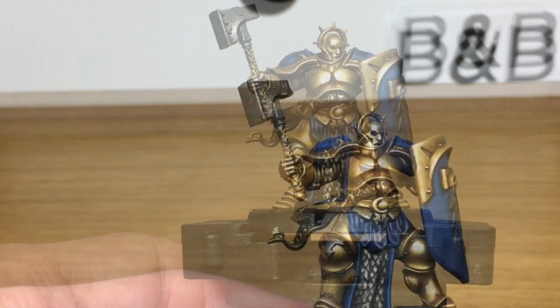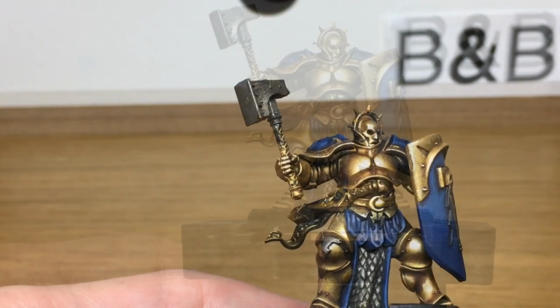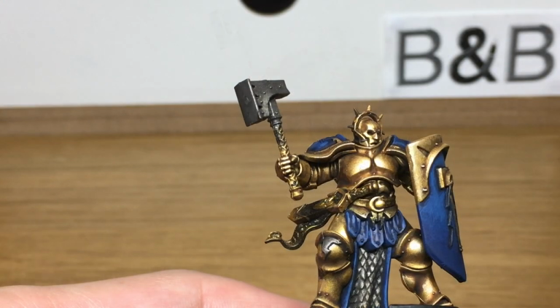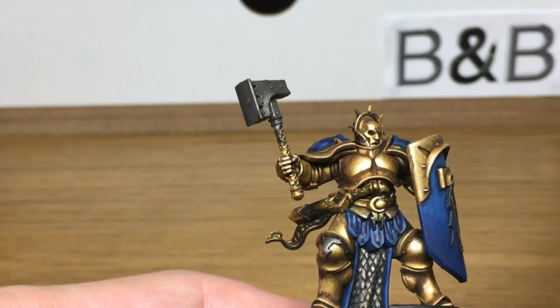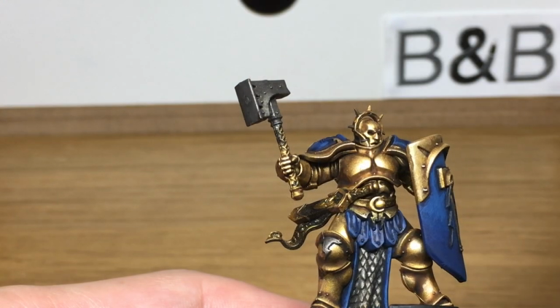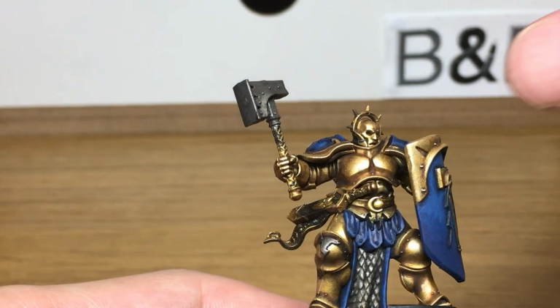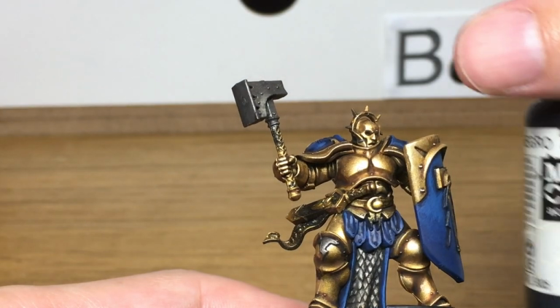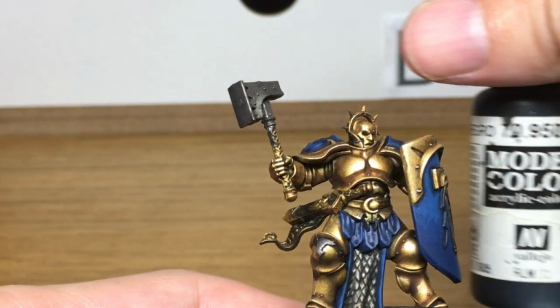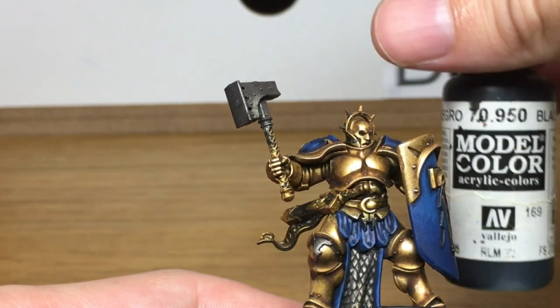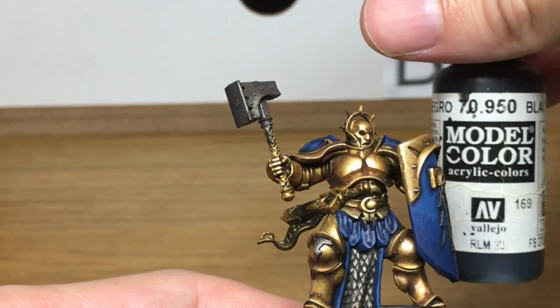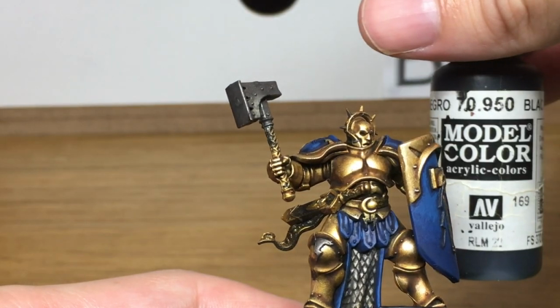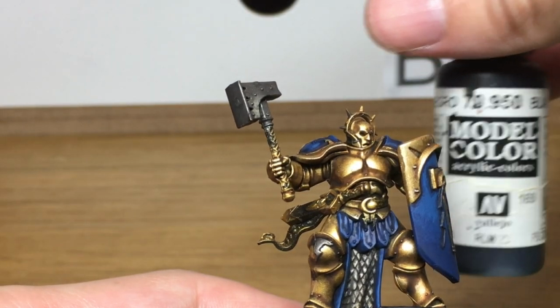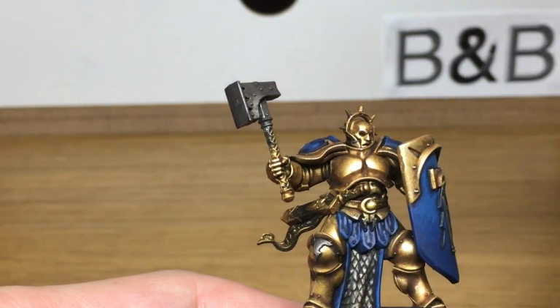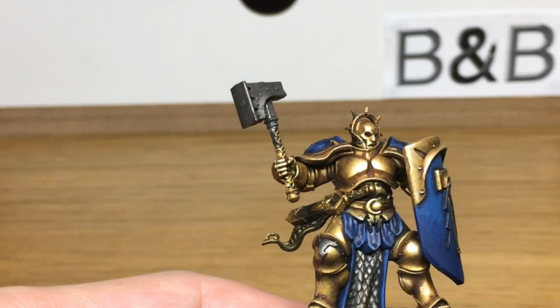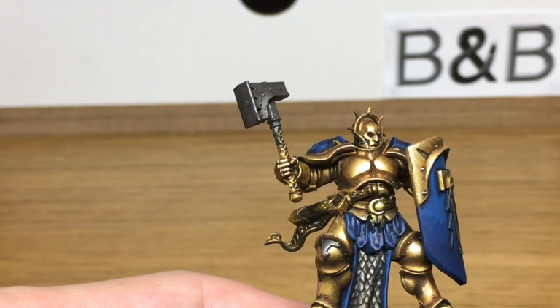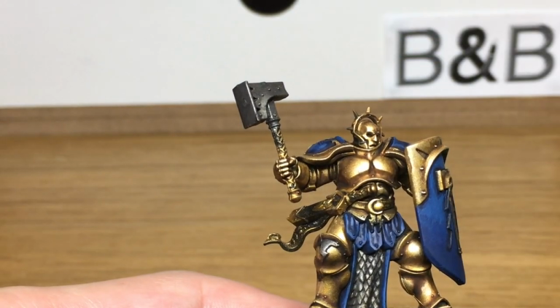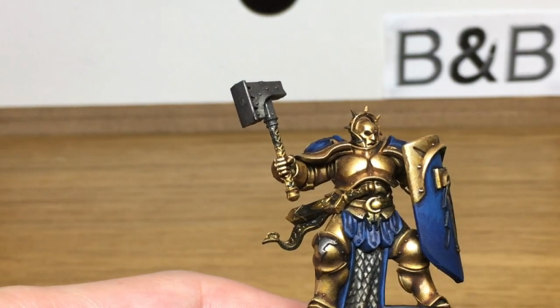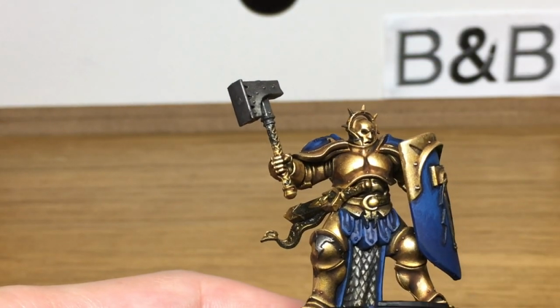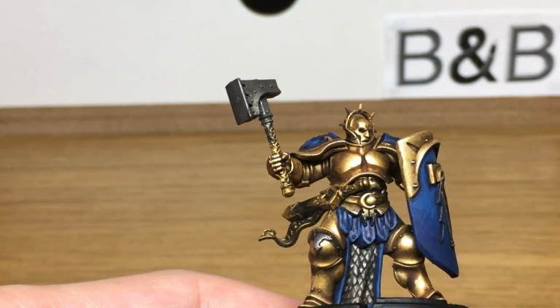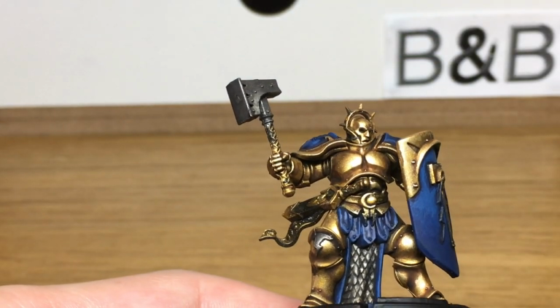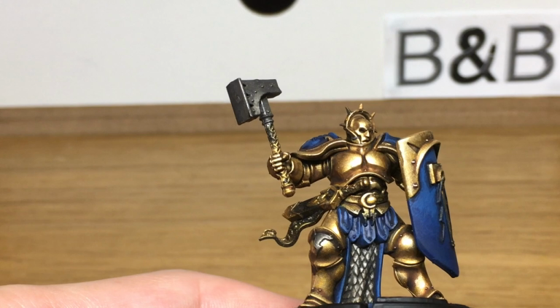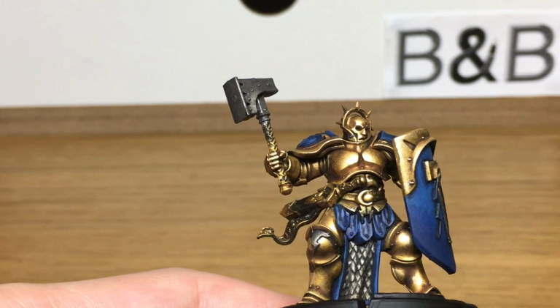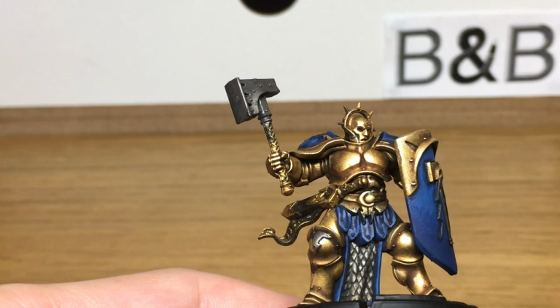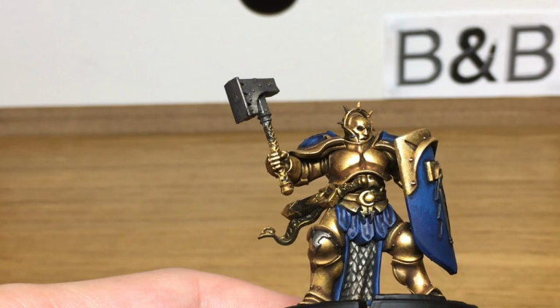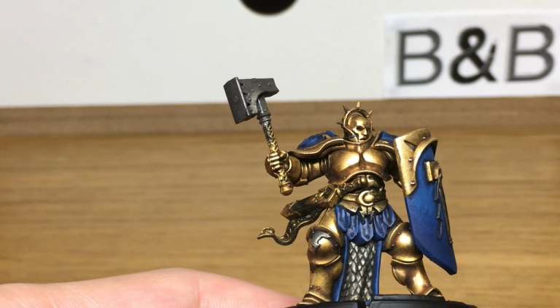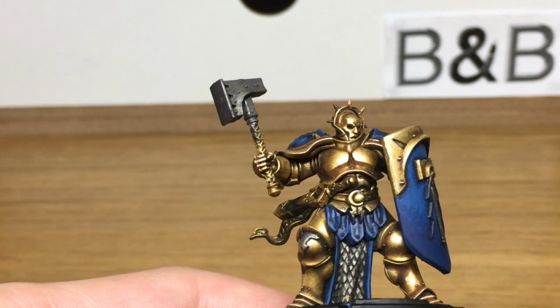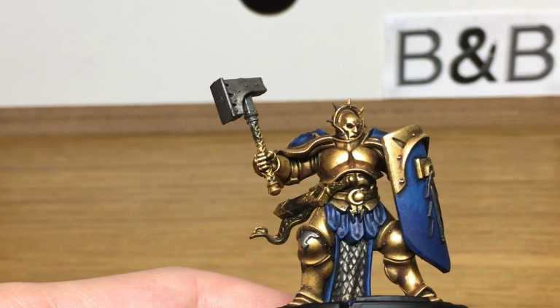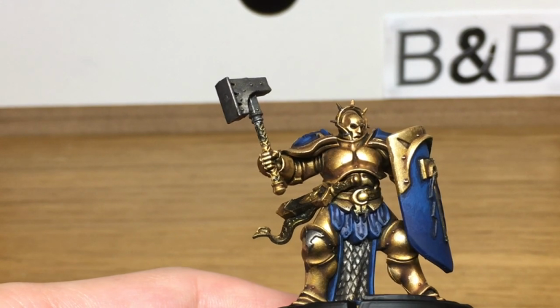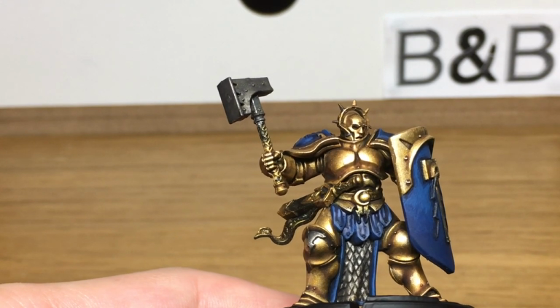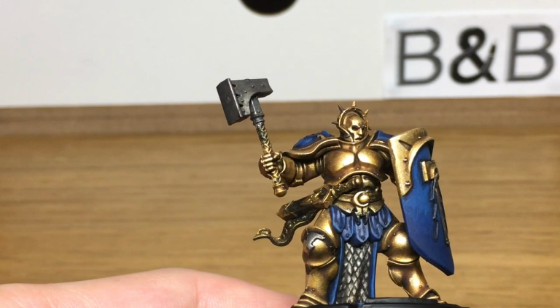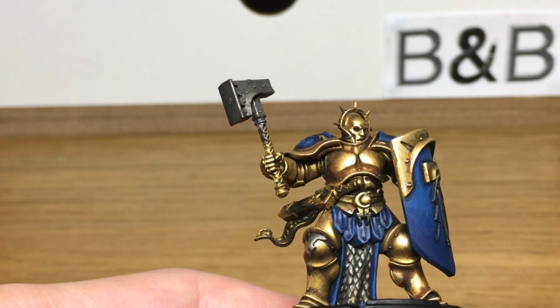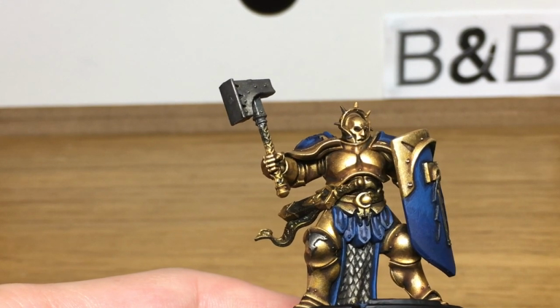Next I'm just going to be using Vallejo Black — that's just to do some of the joints between his armour and some of the smaller details too.